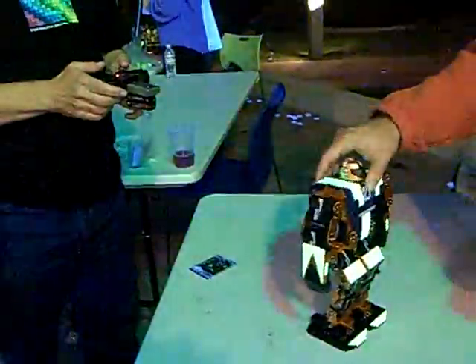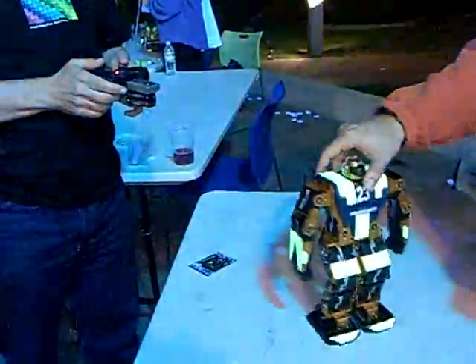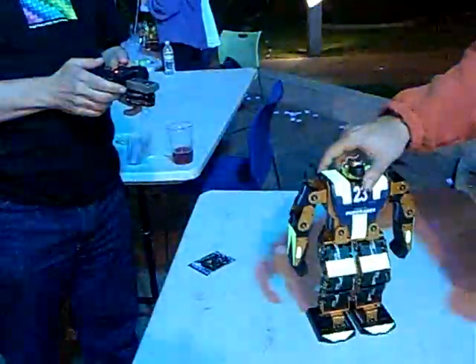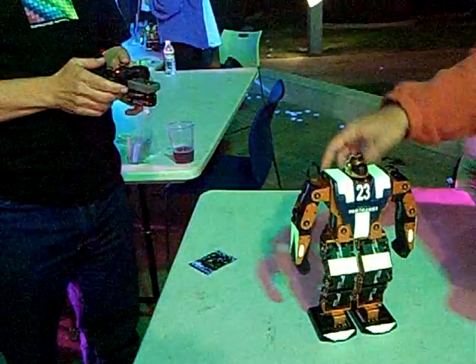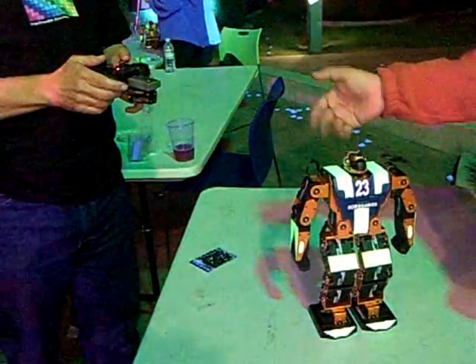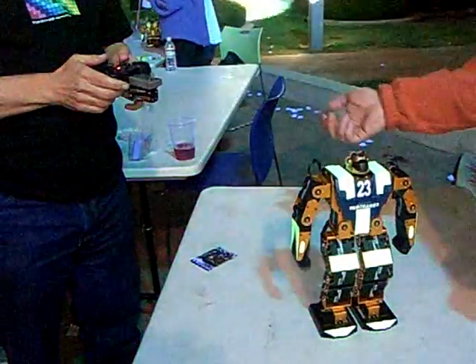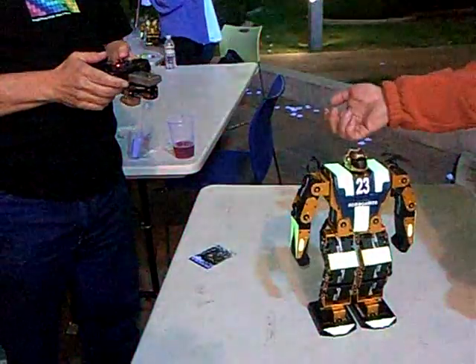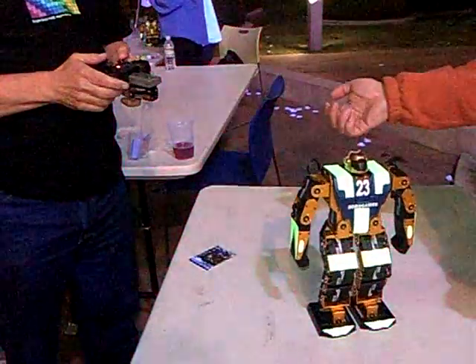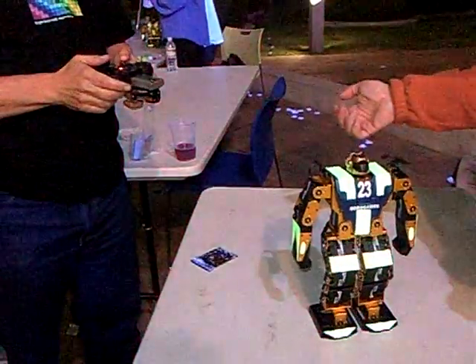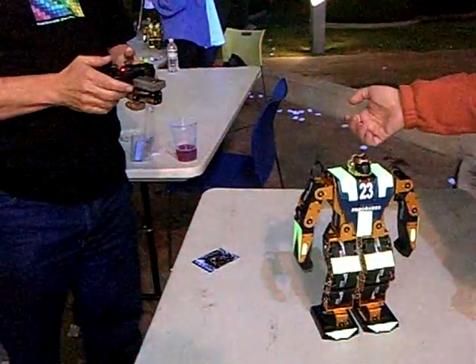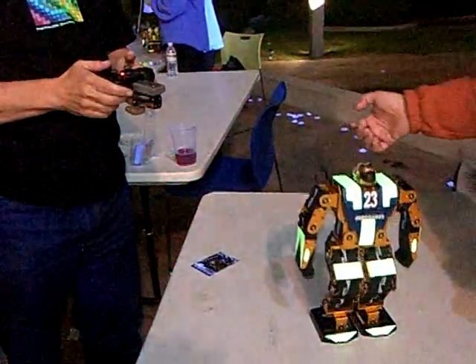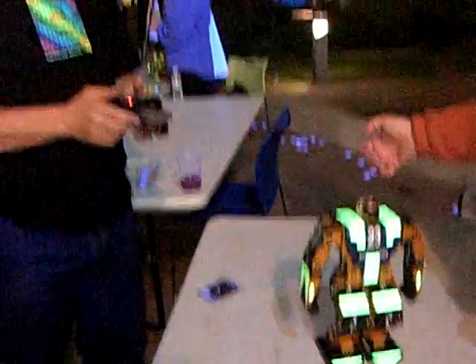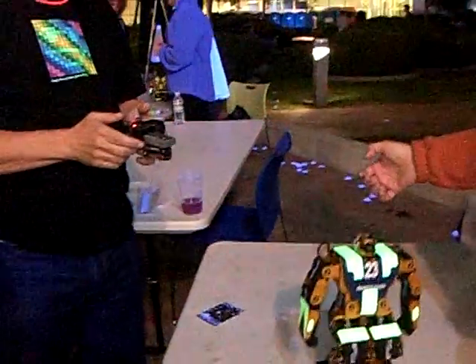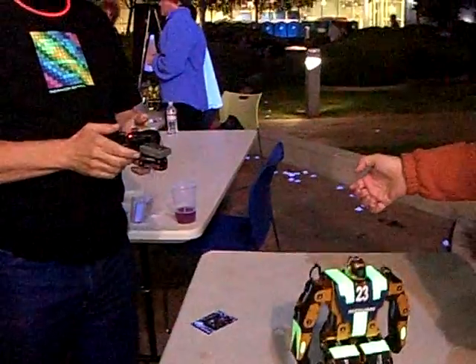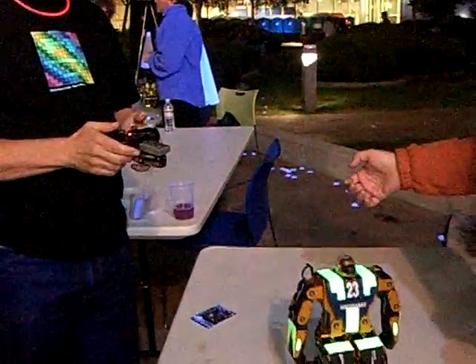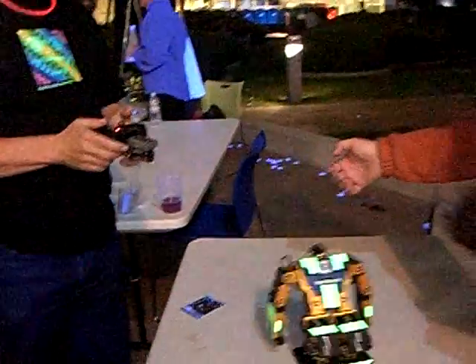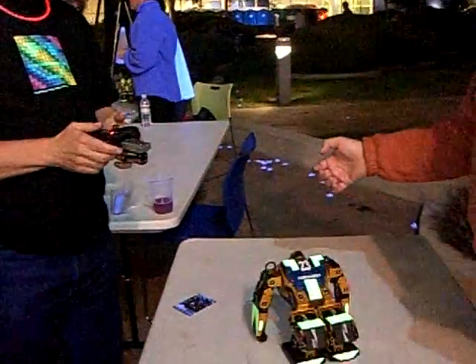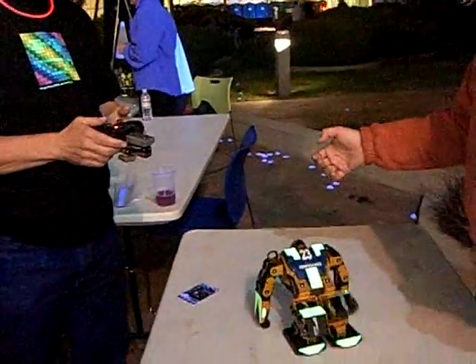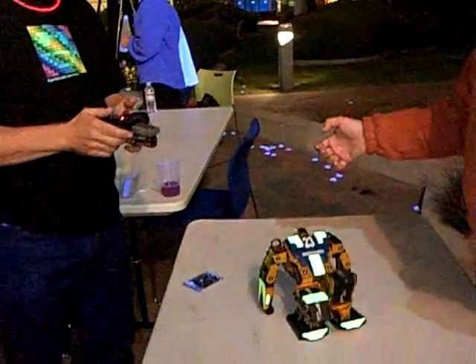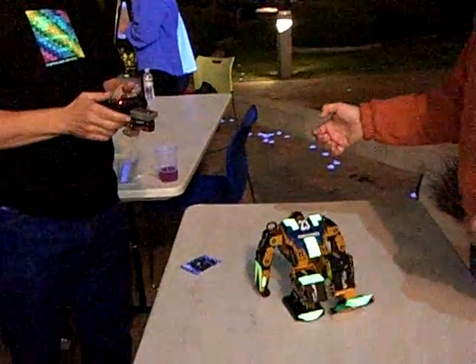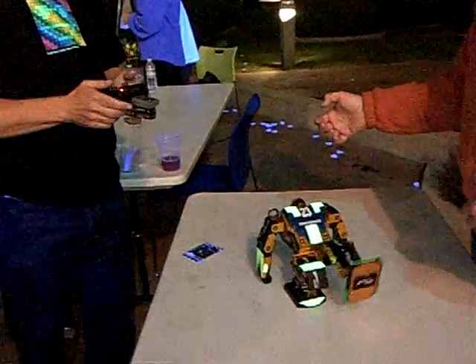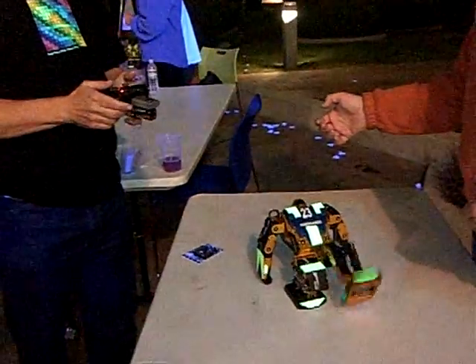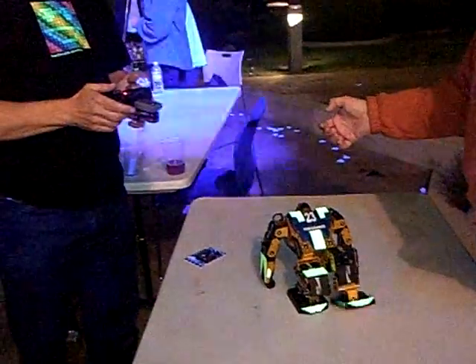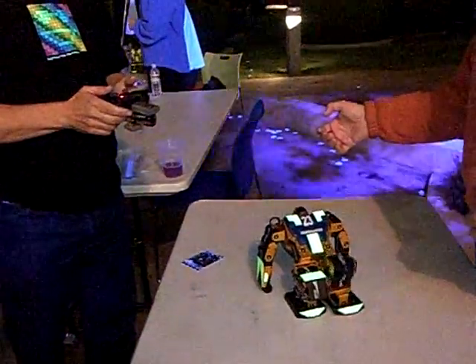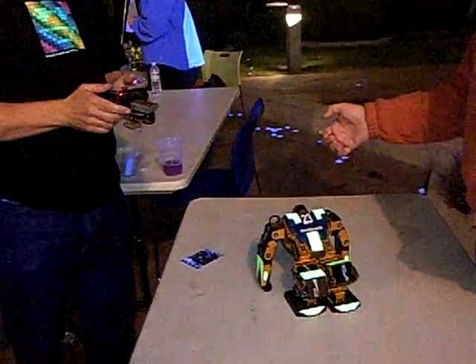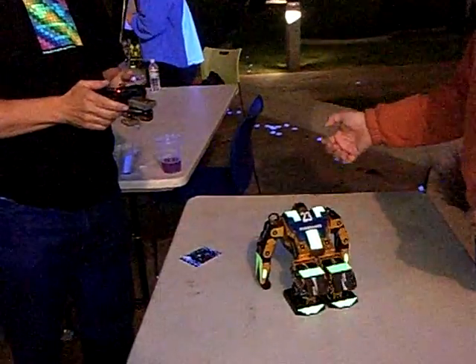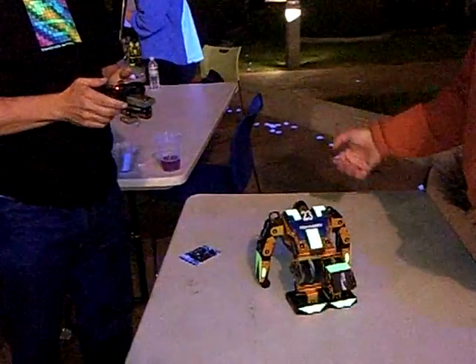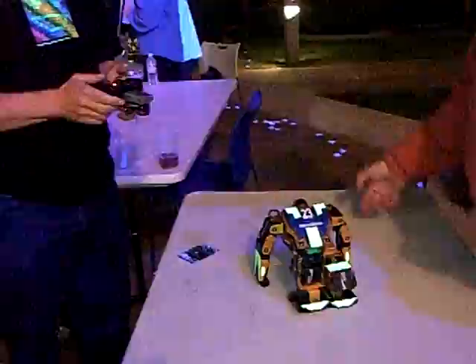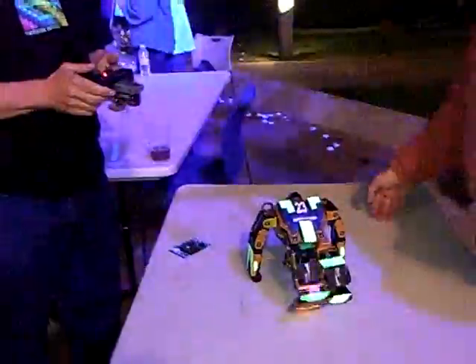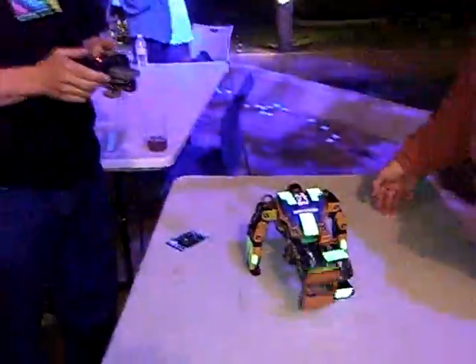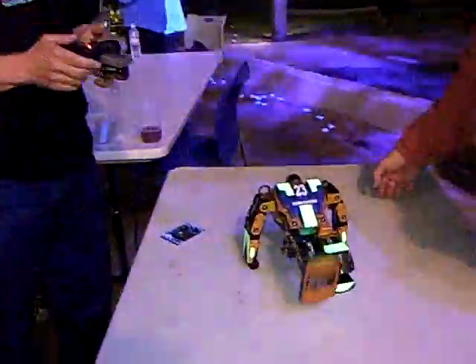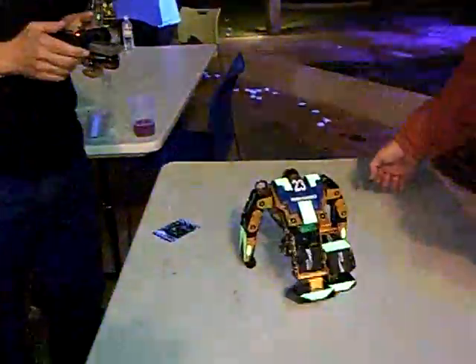And then if you push it back — oh, I saw that before.